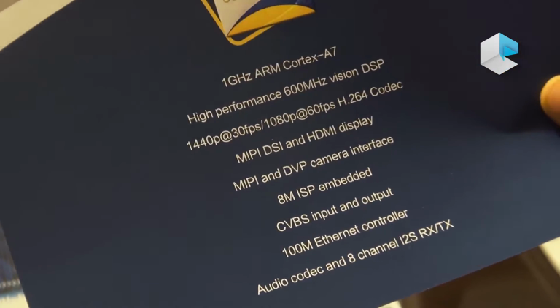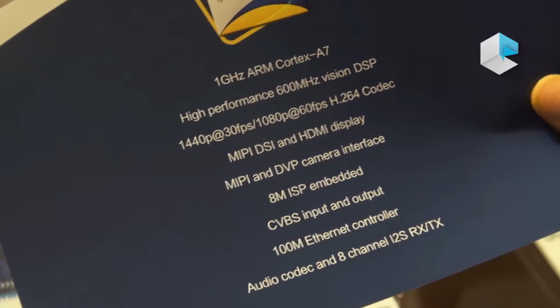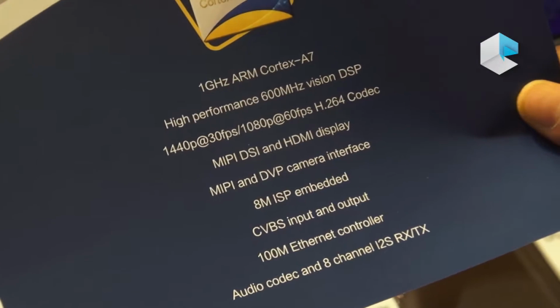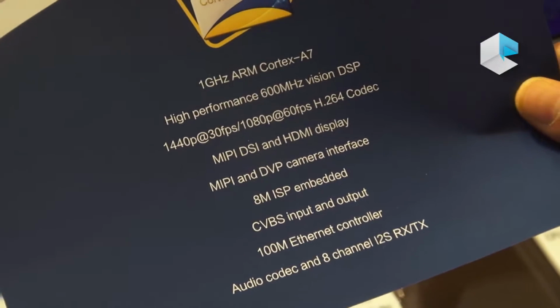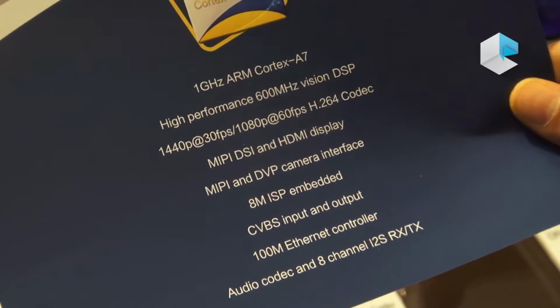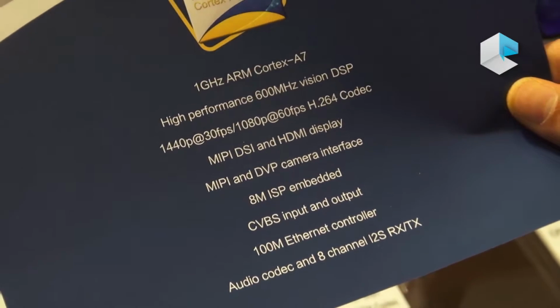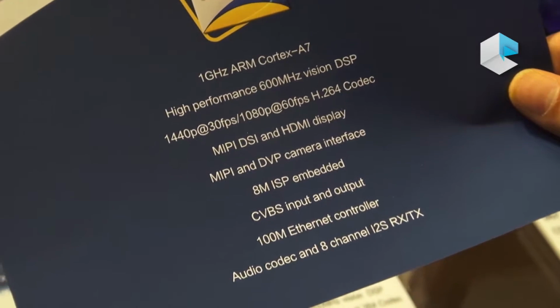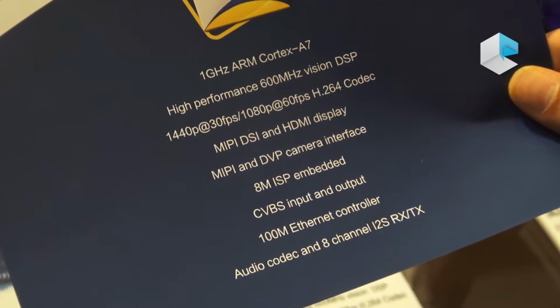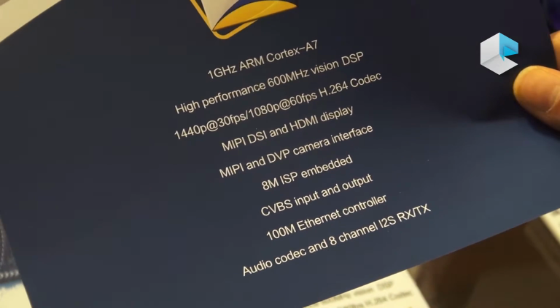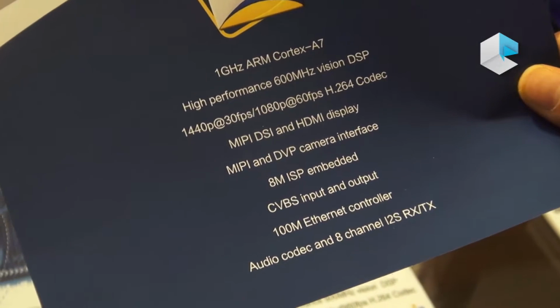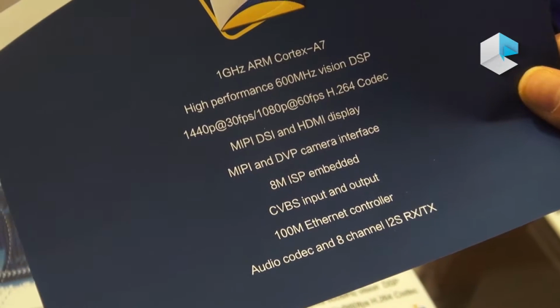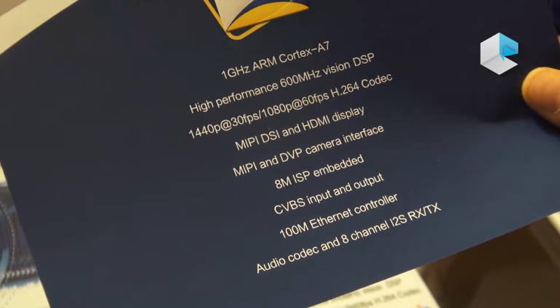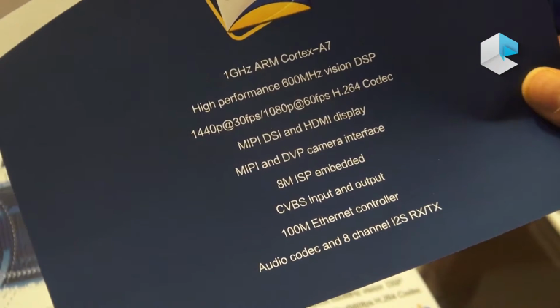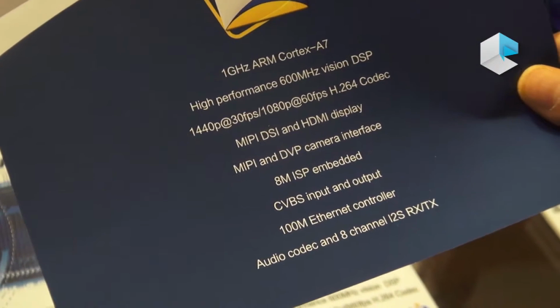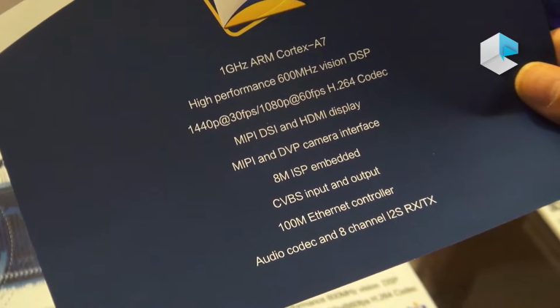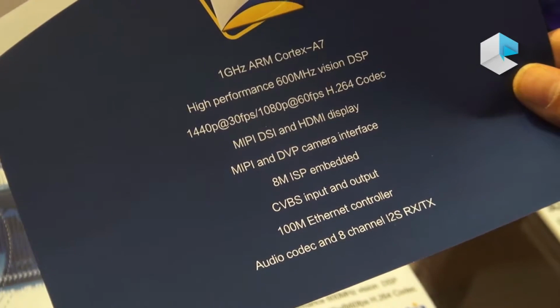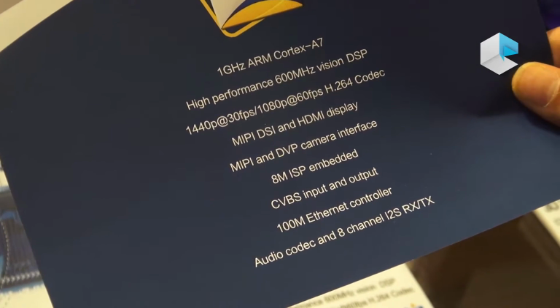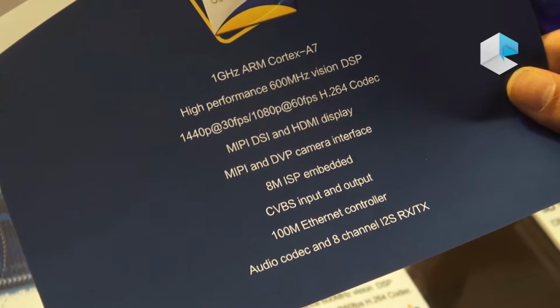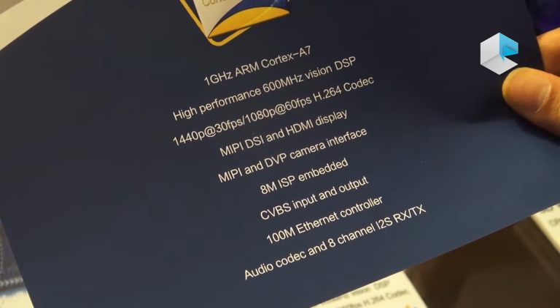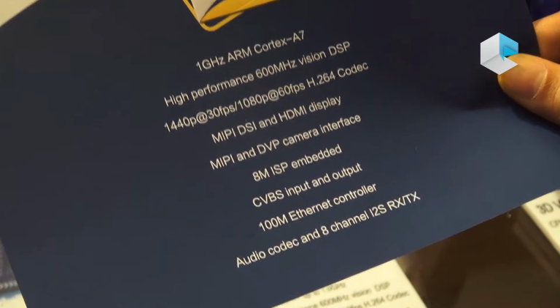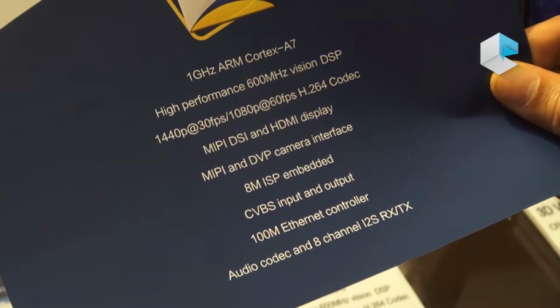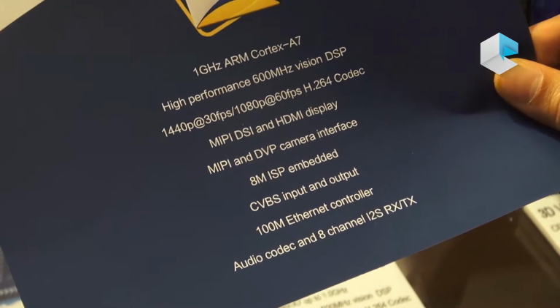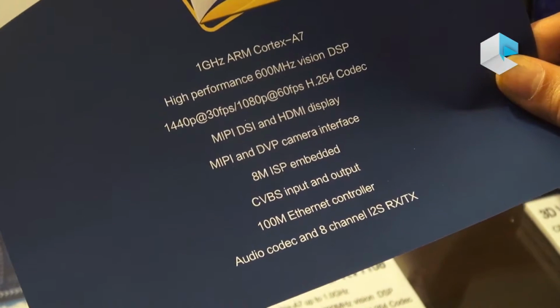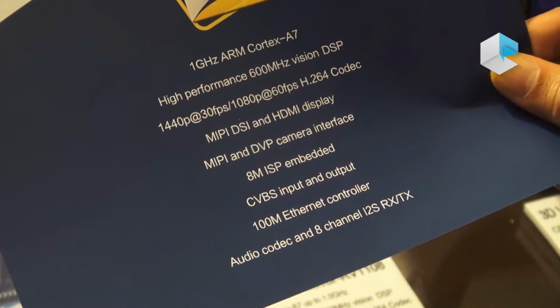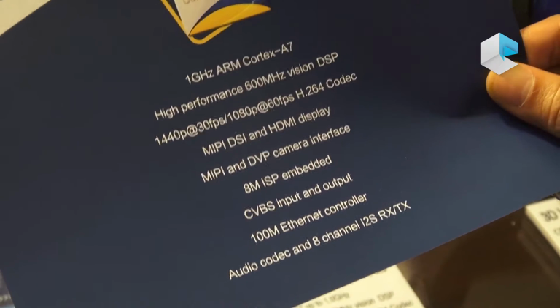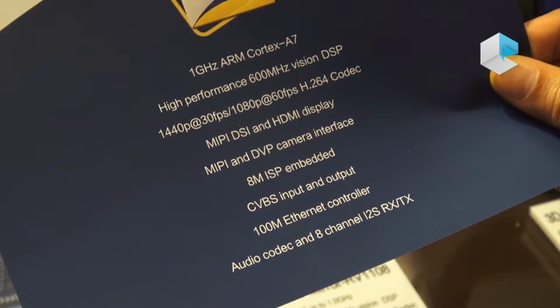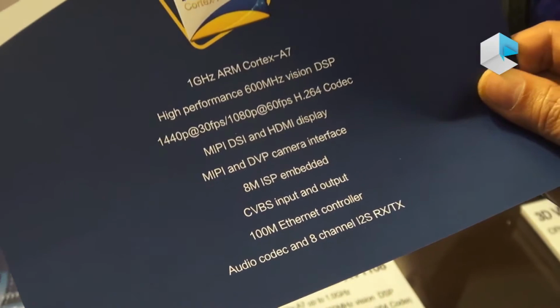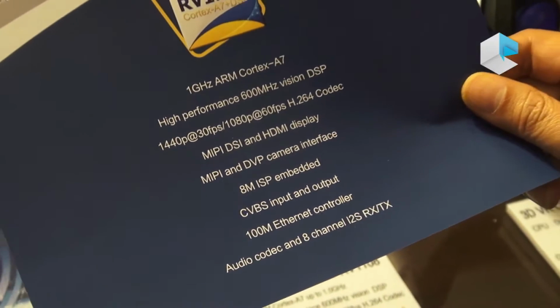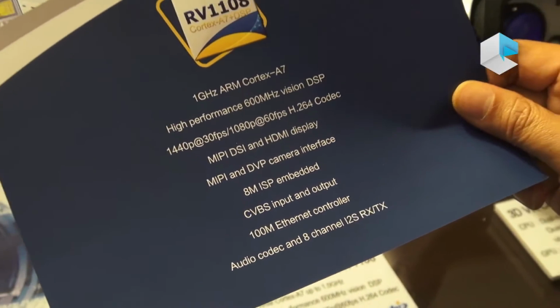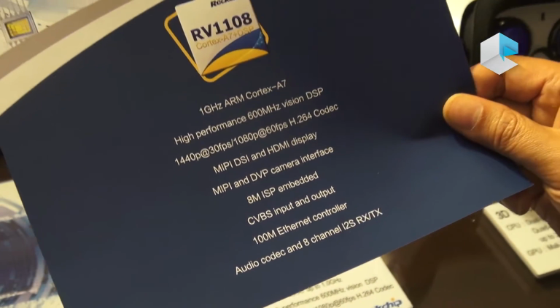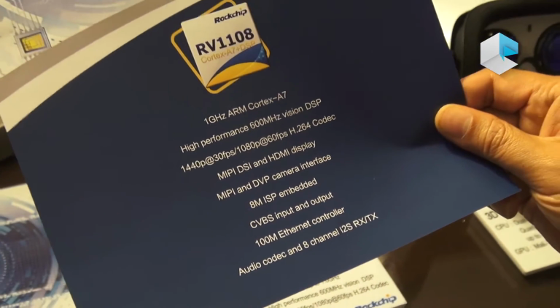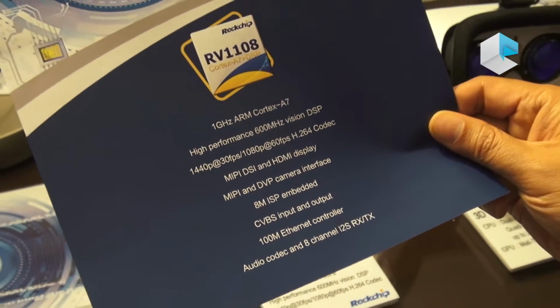It has a lot of interfaces: MIPI, DVP camera interface, CVBS input, and also an Ethernet controller.